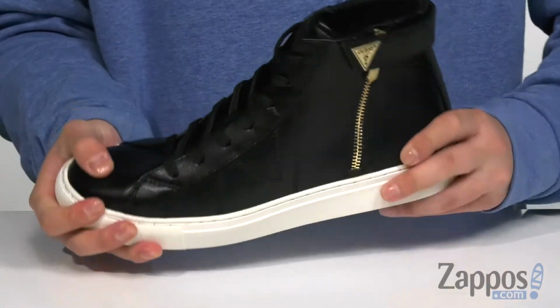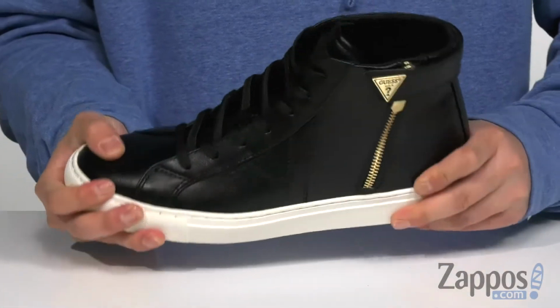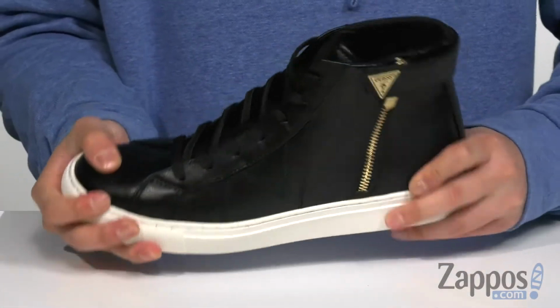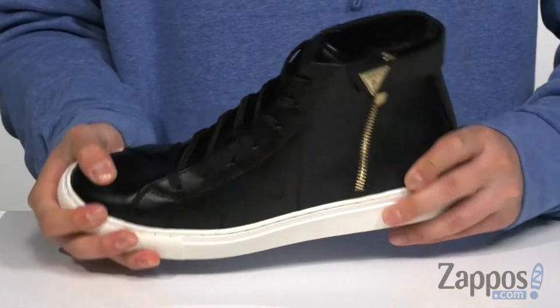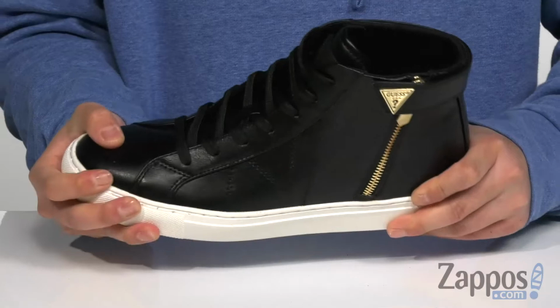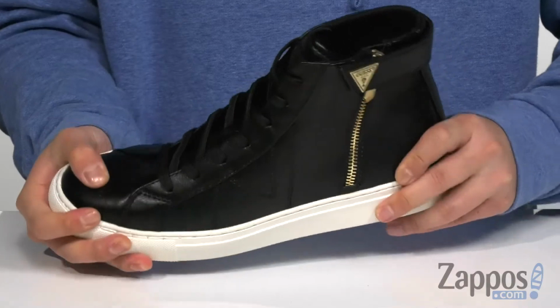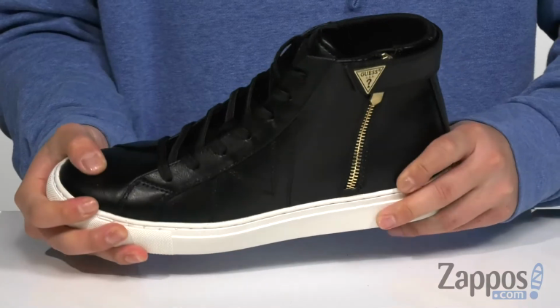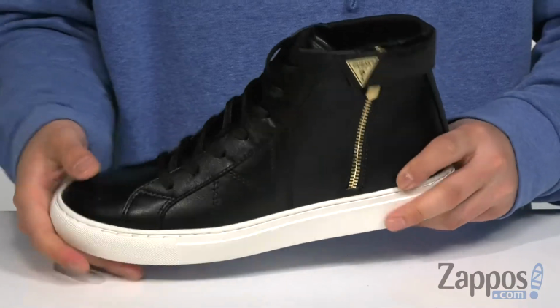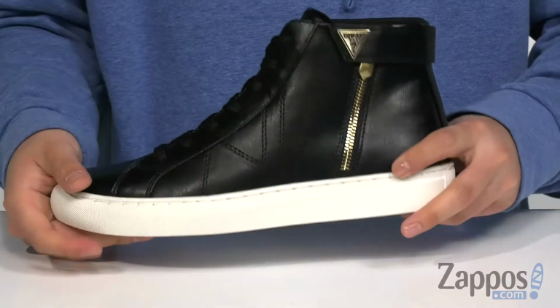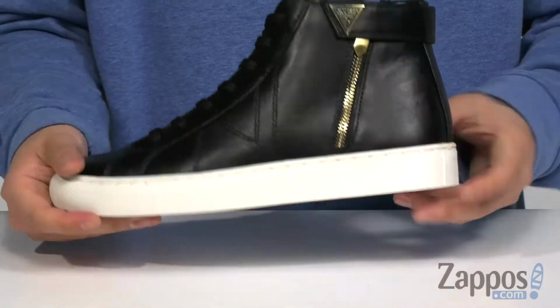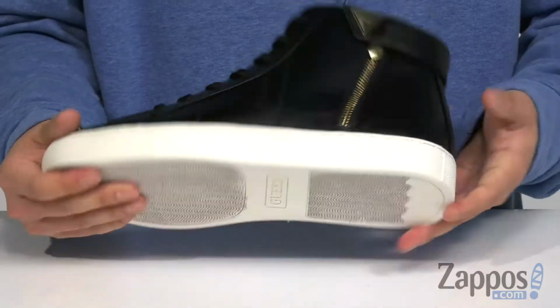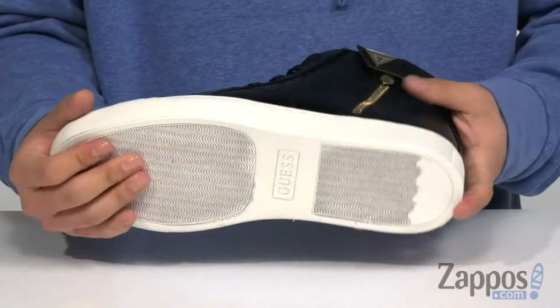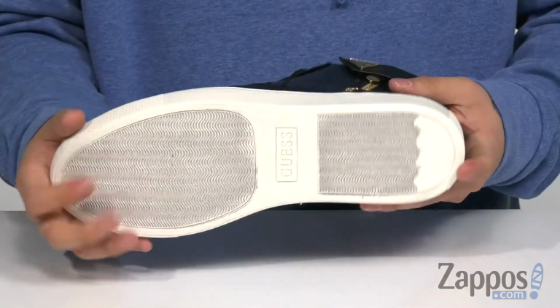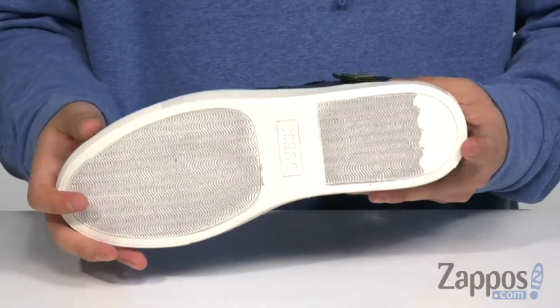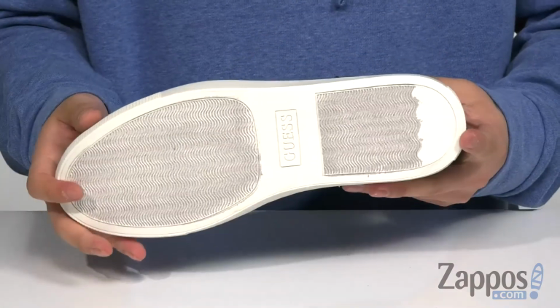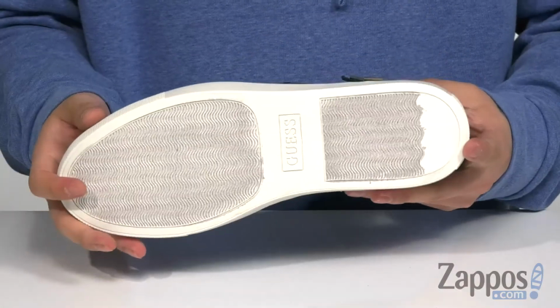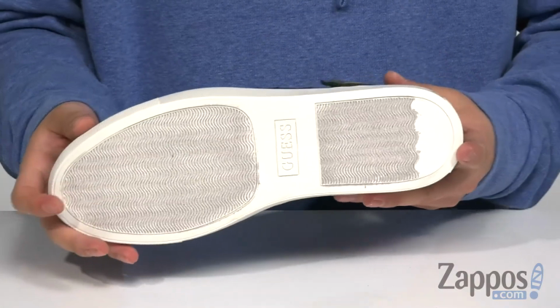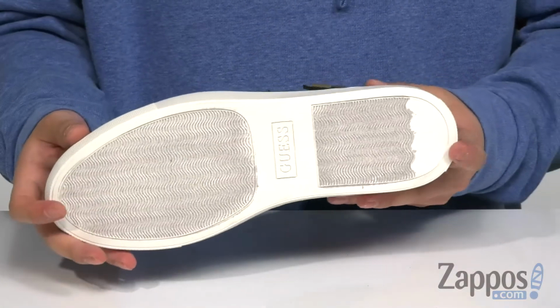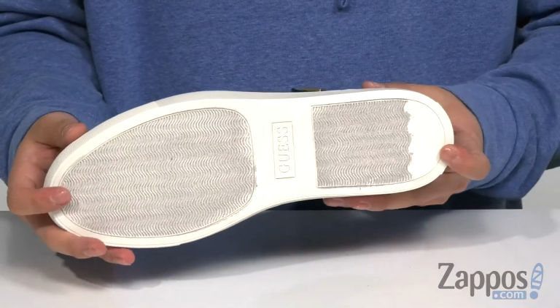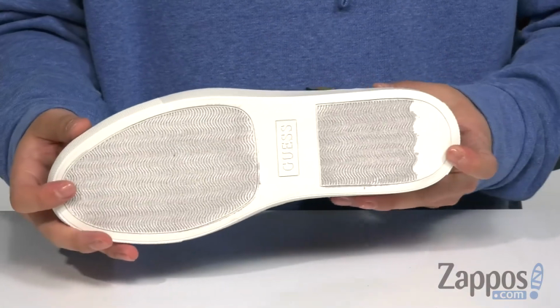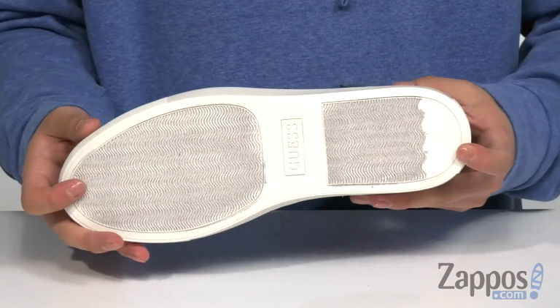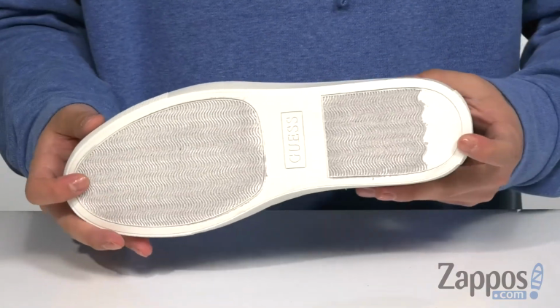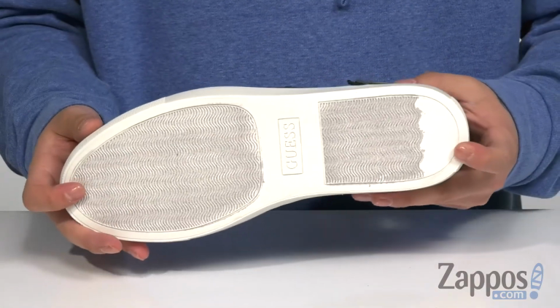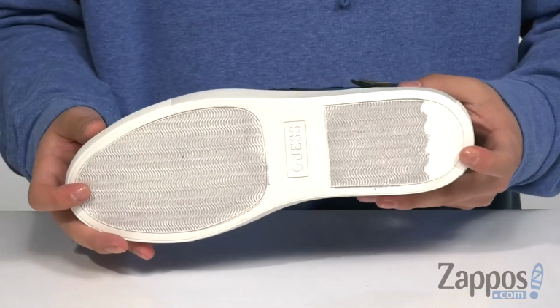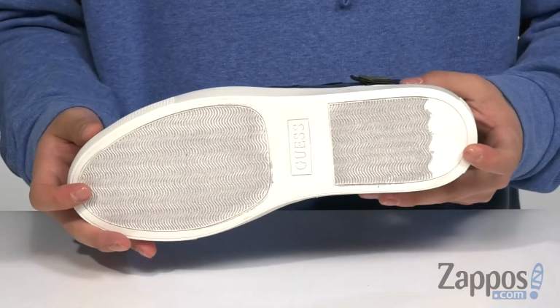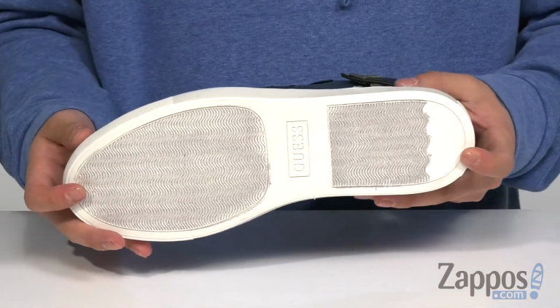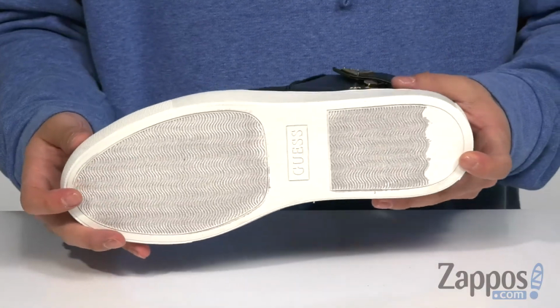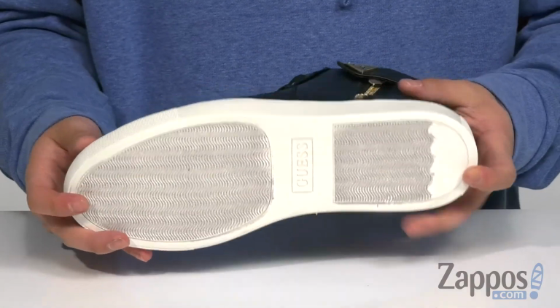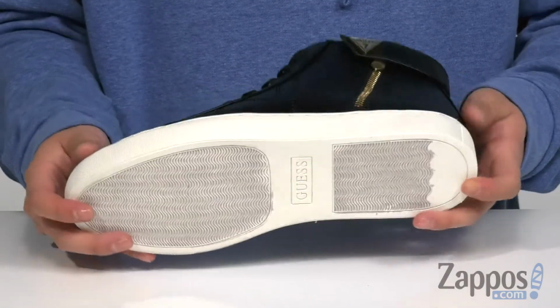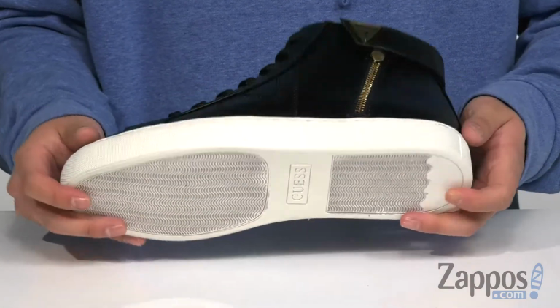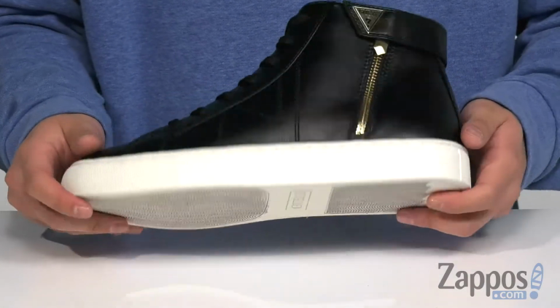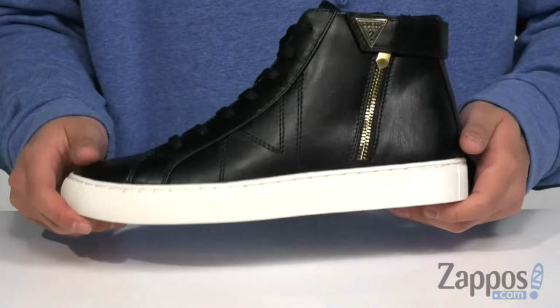It definitely has a sturdy design to the shoe itself, and it's all on top of a durable synthetic outsole to keep you stable.